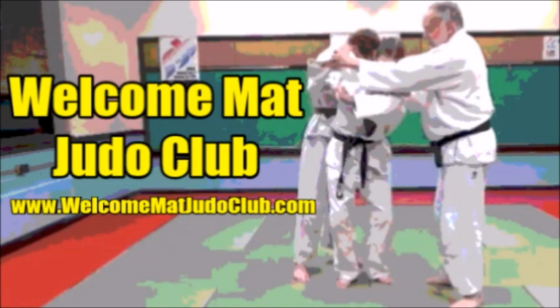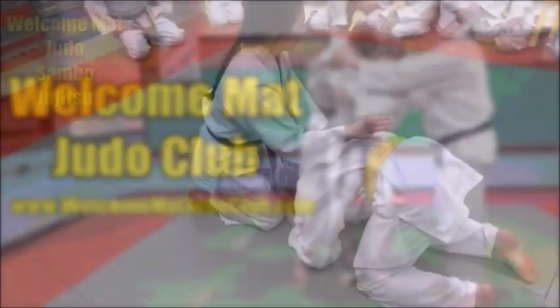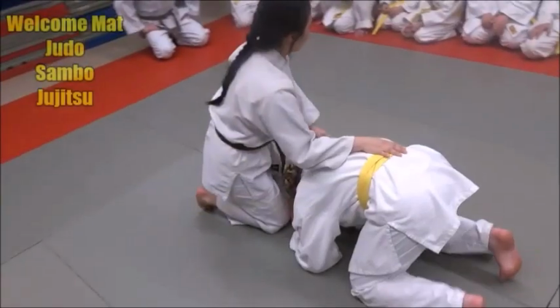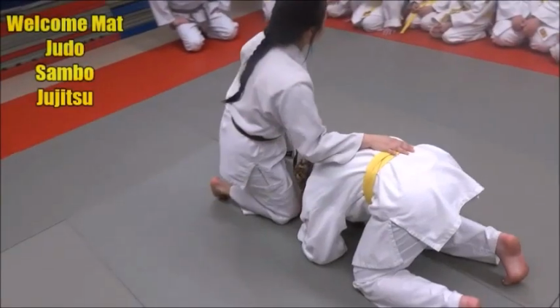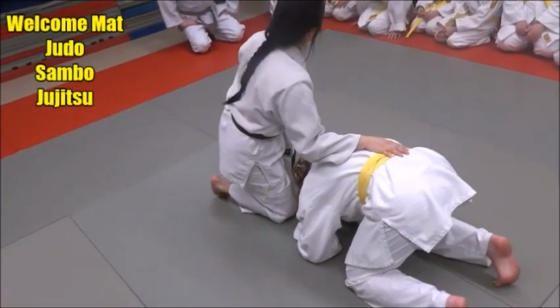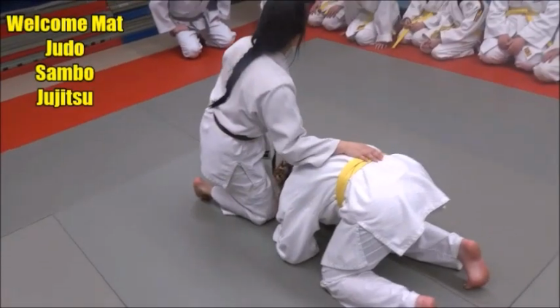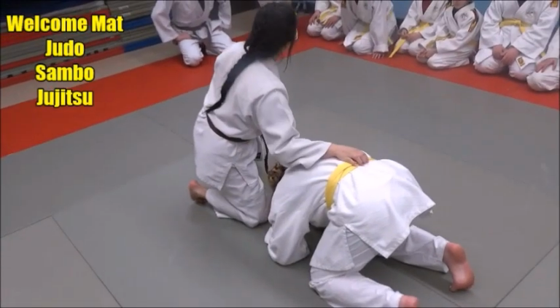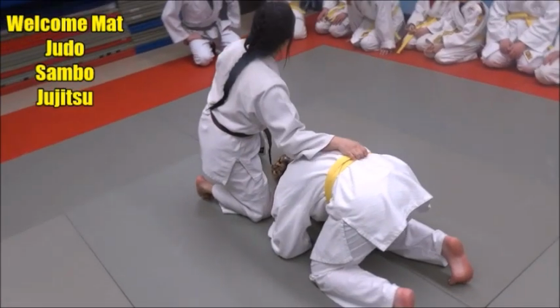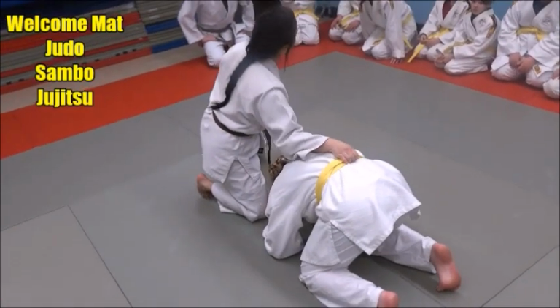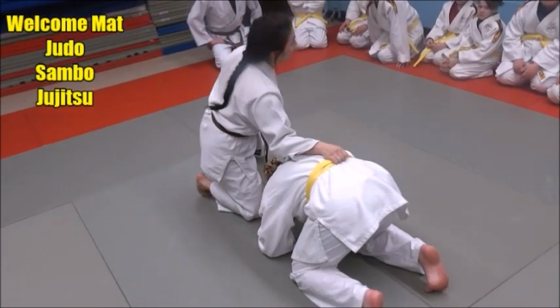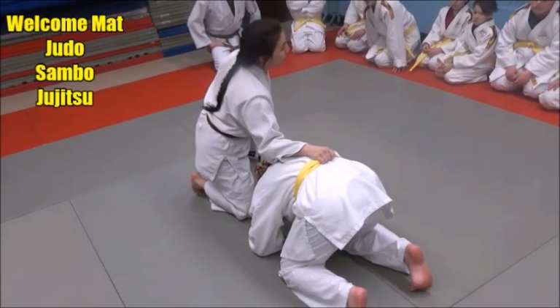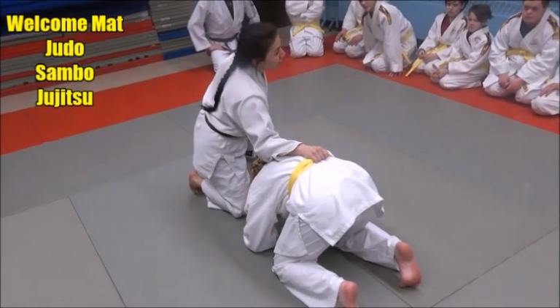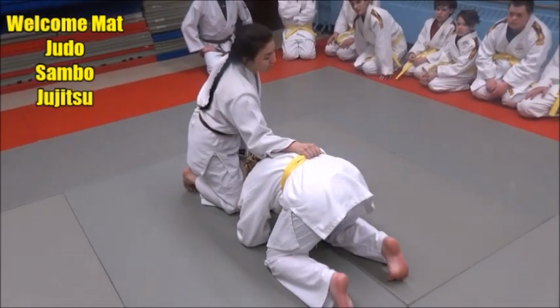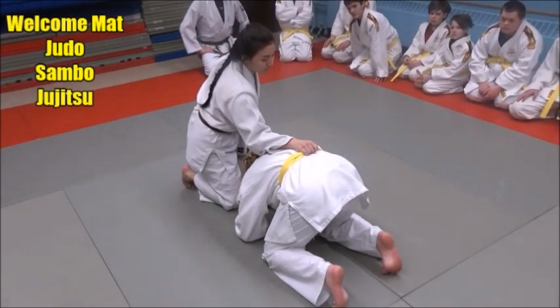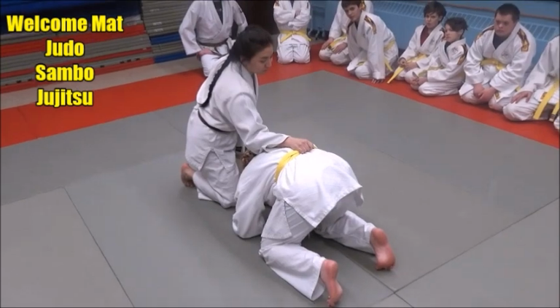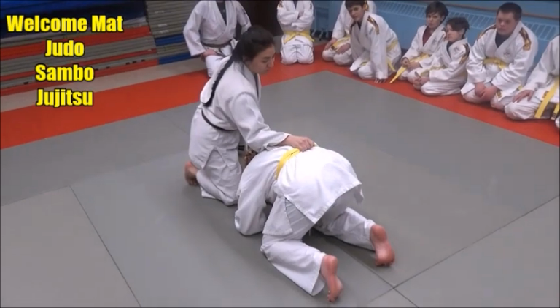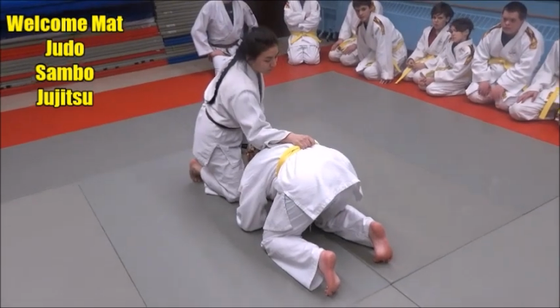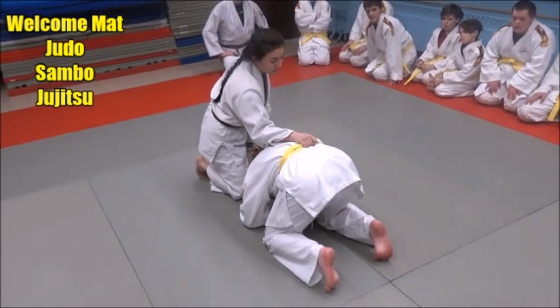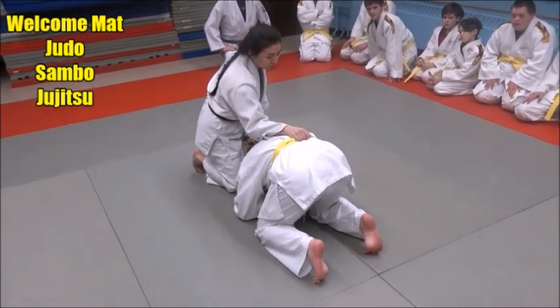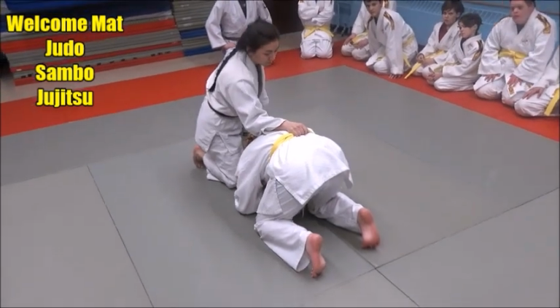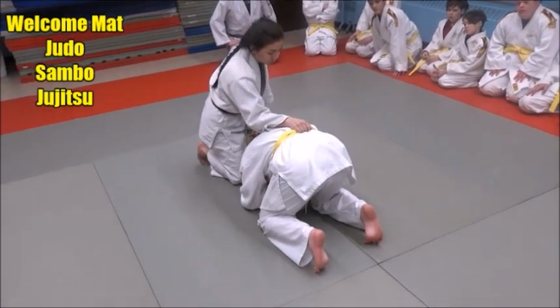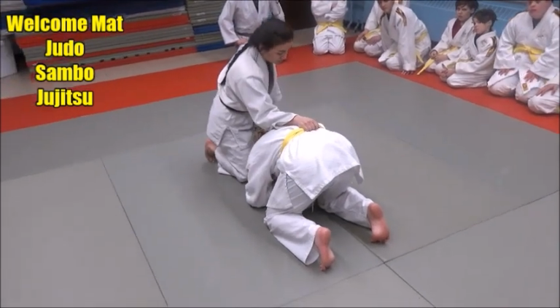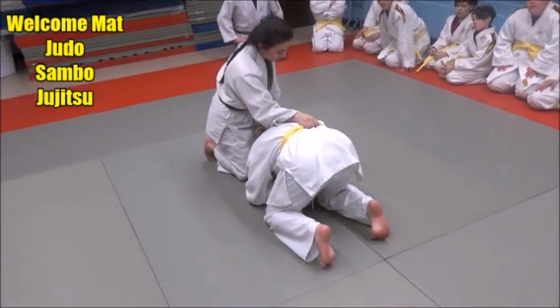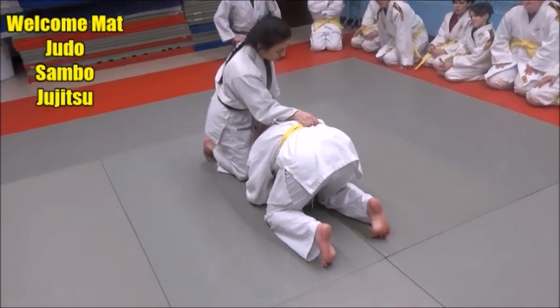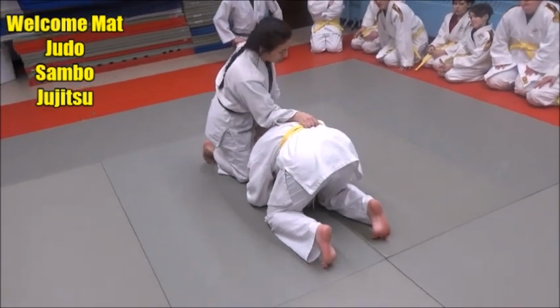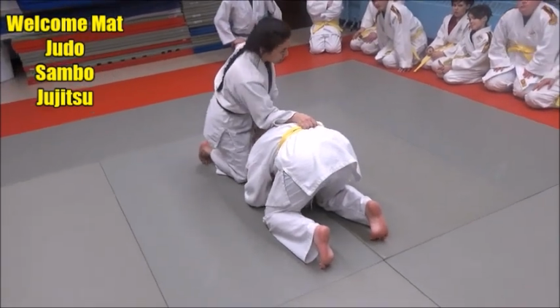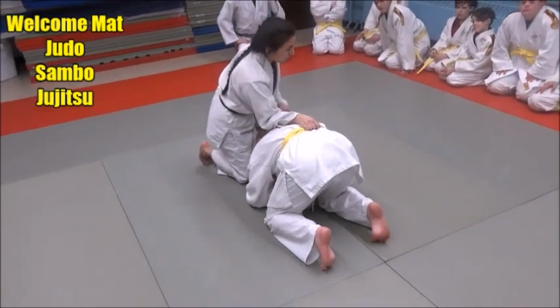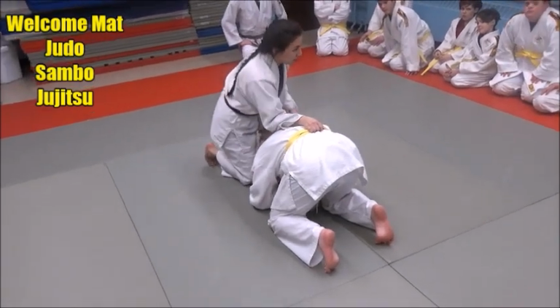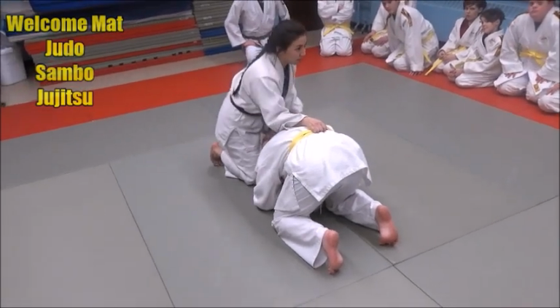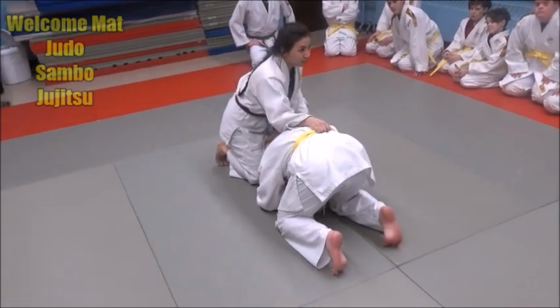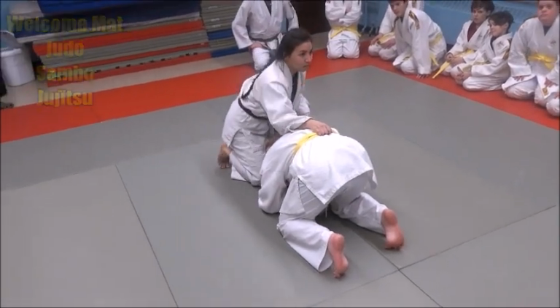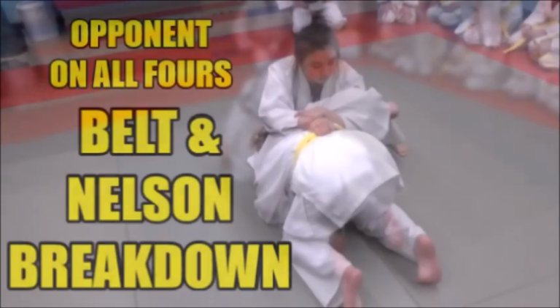What we're going to do is the Belt and Nelson, named that by my friend Bob Corwin many years ago.